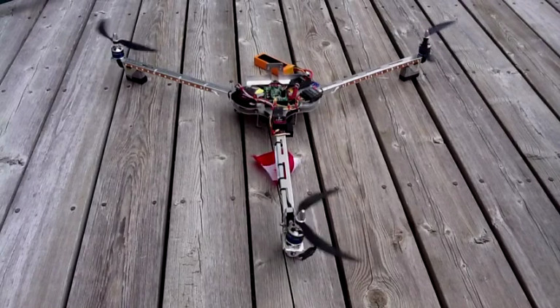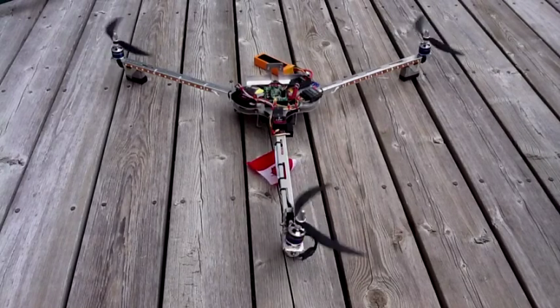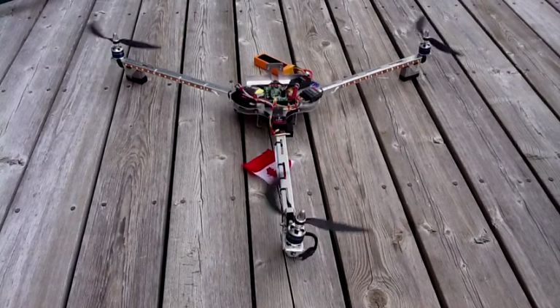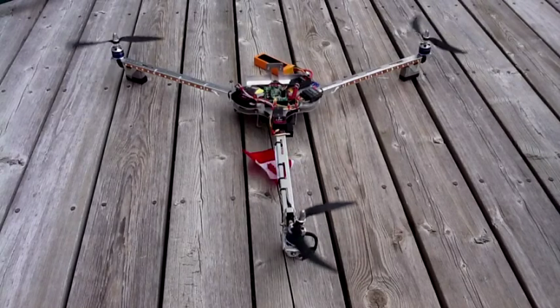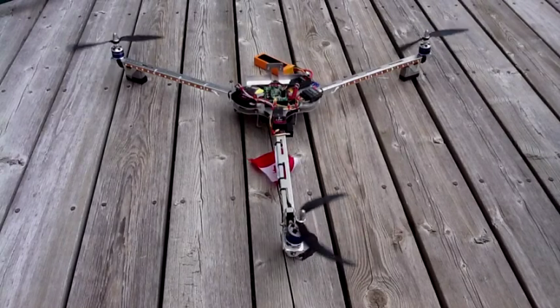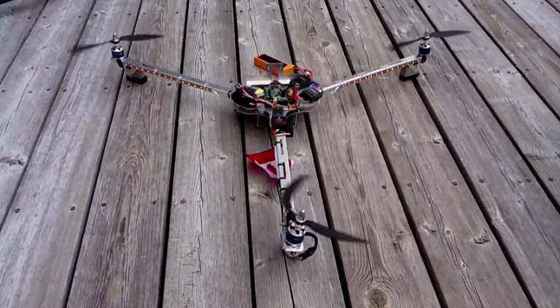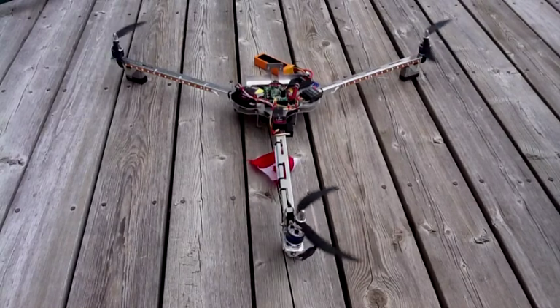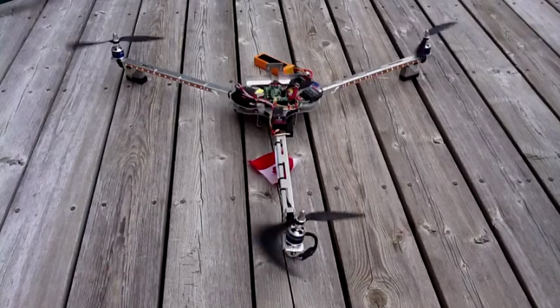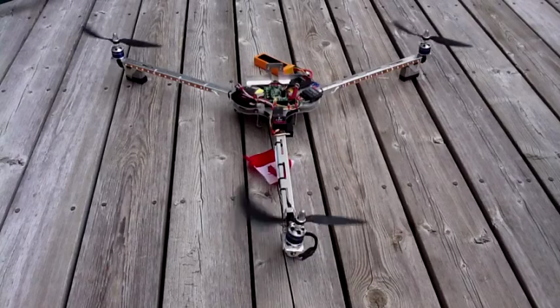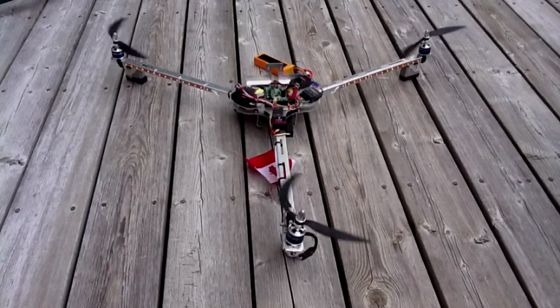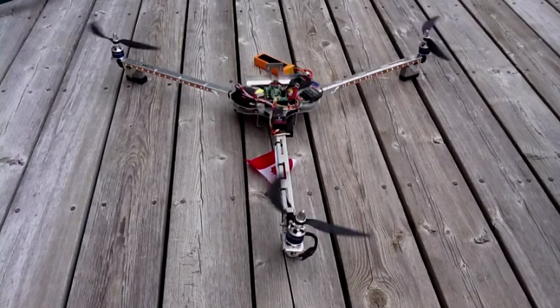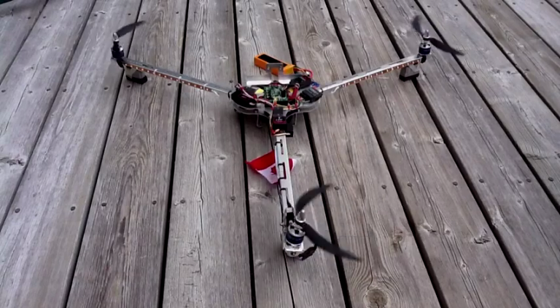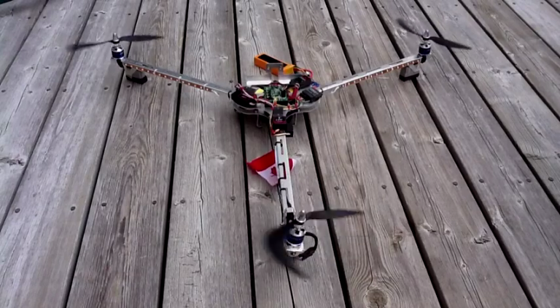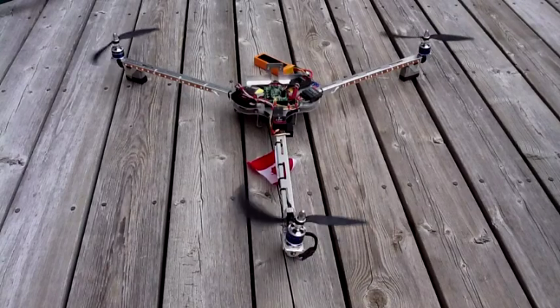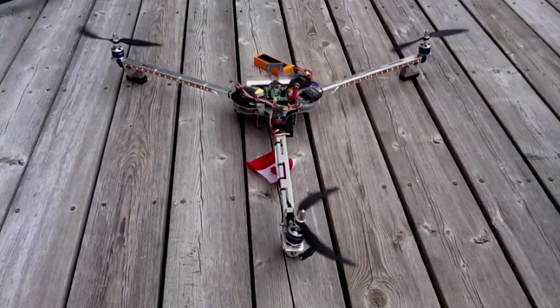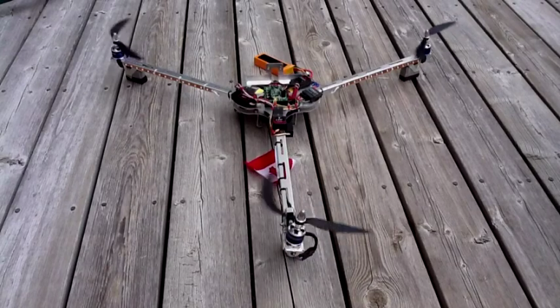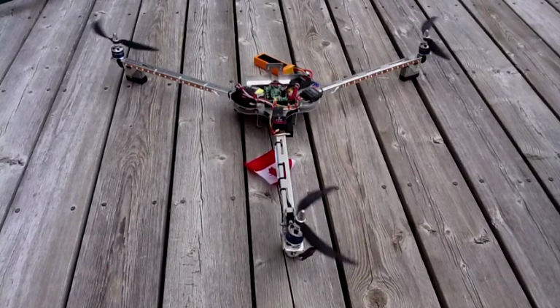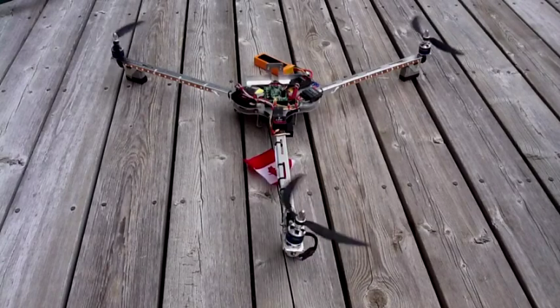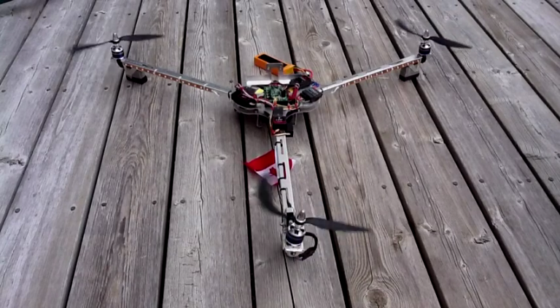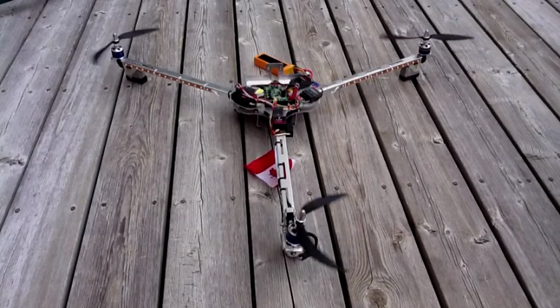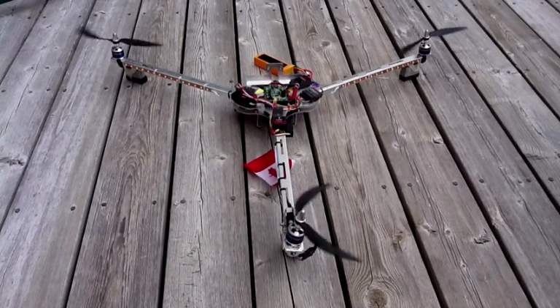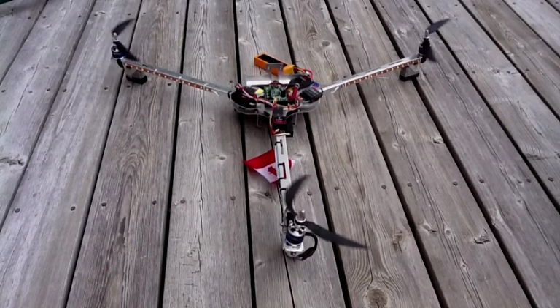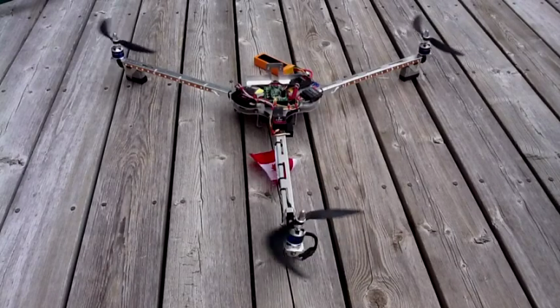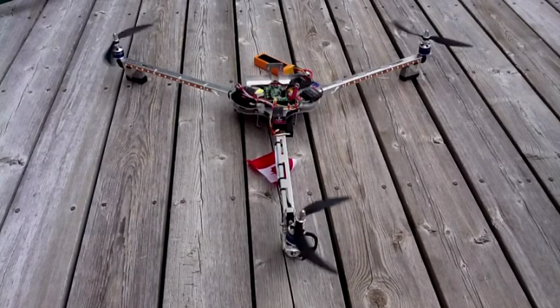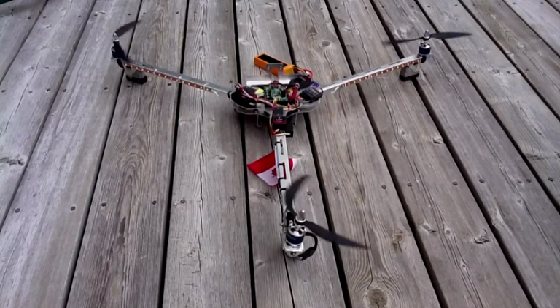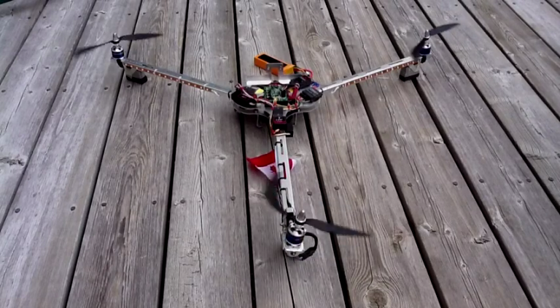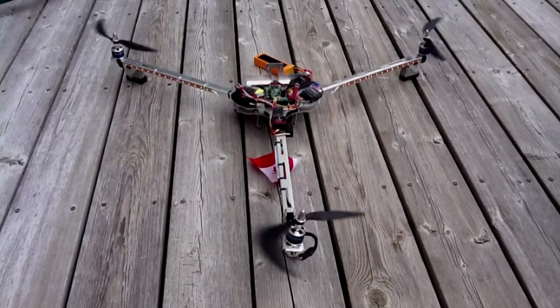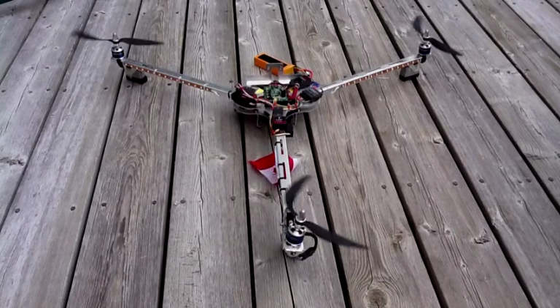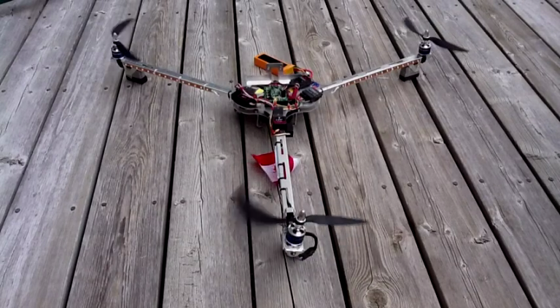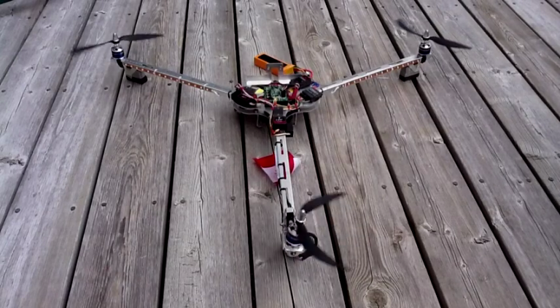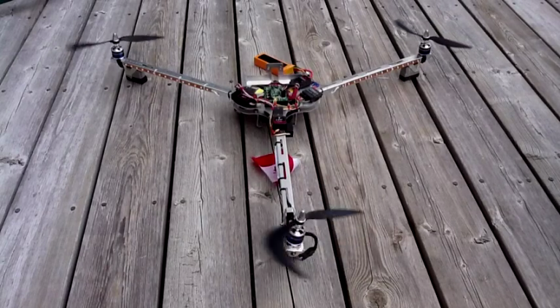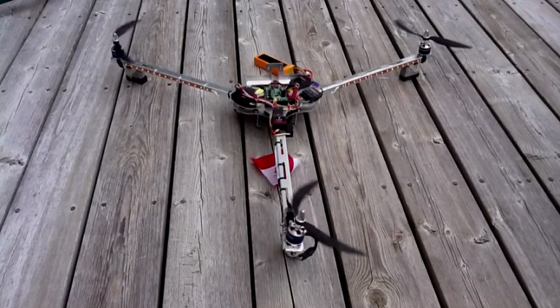The props do look like they're spinning in a strange direction — that's just the effects of the camera. They are actually thrusting down.